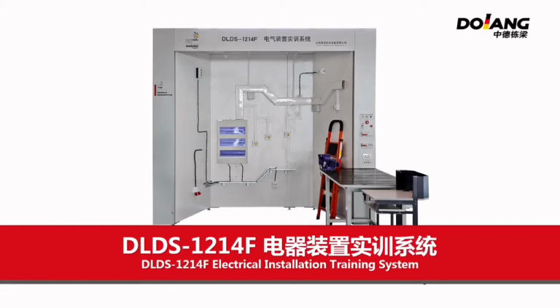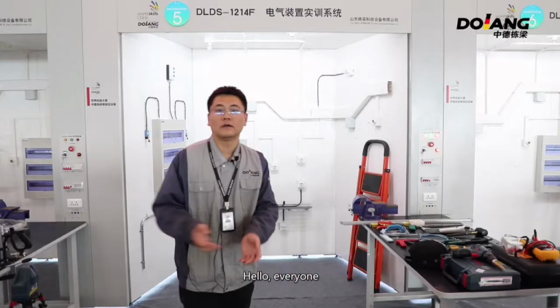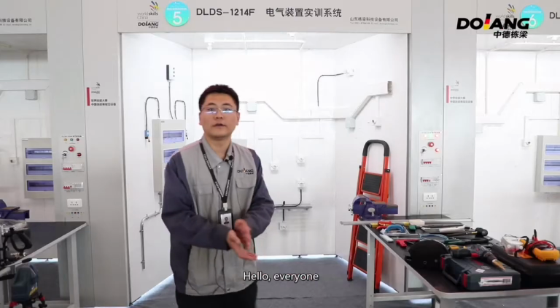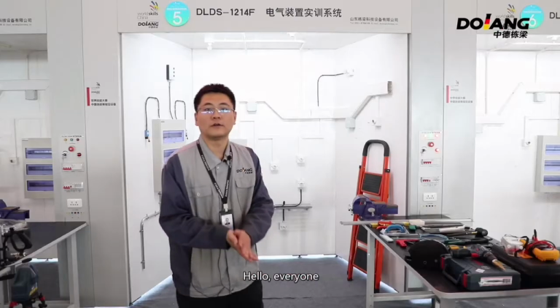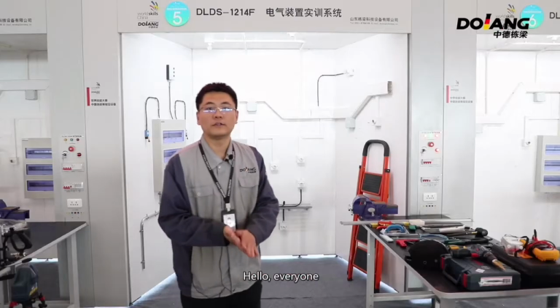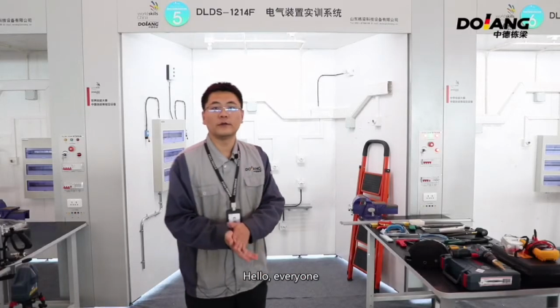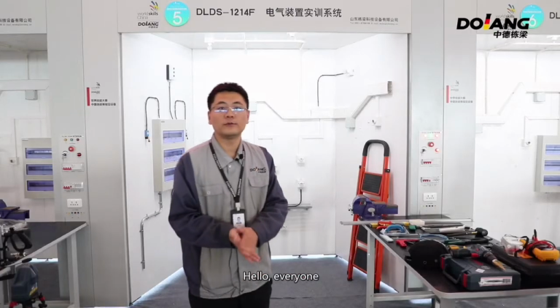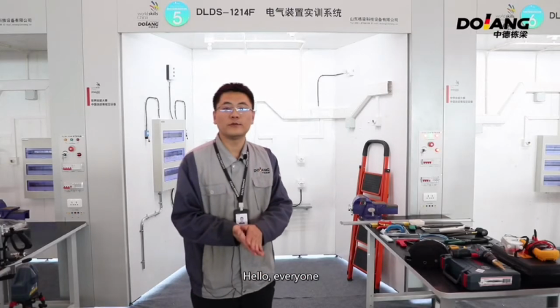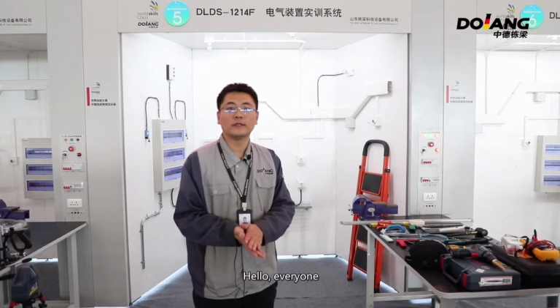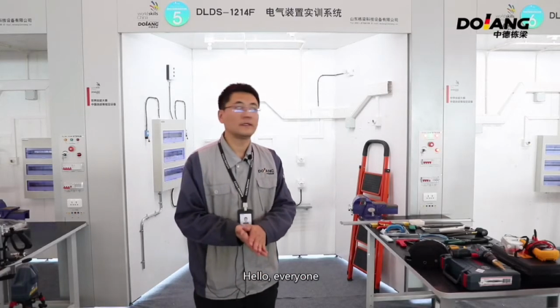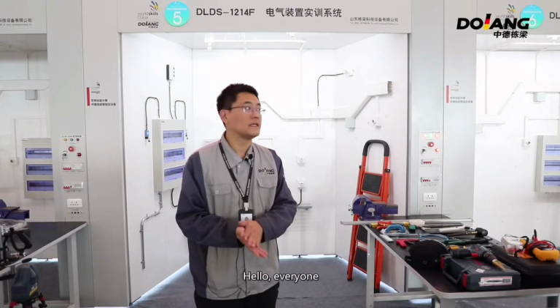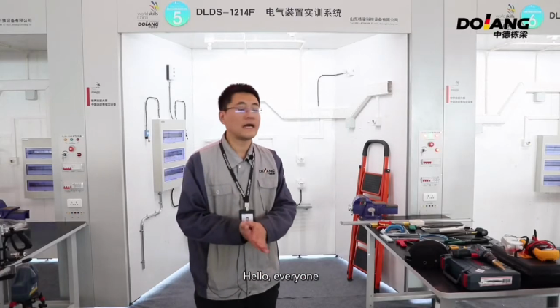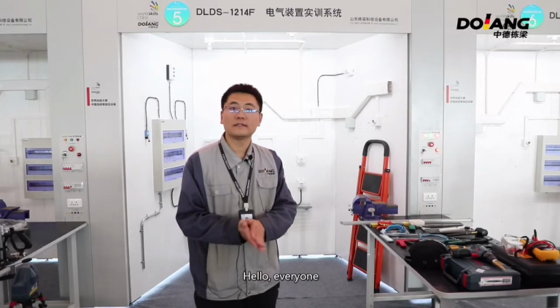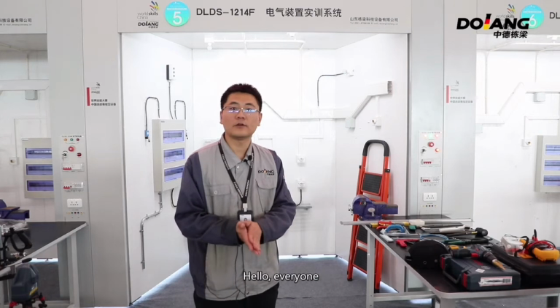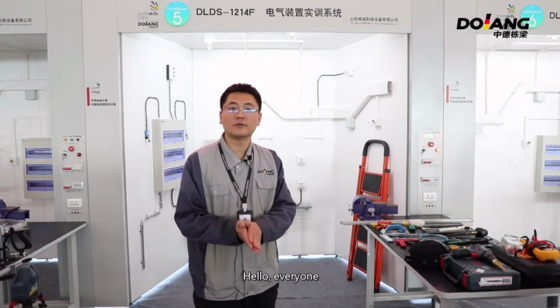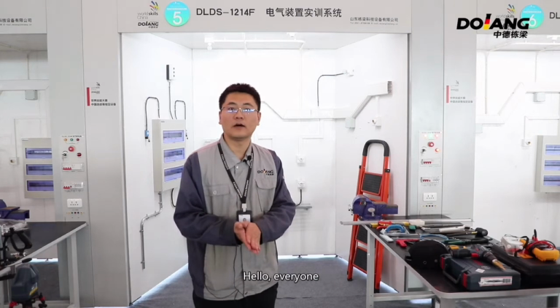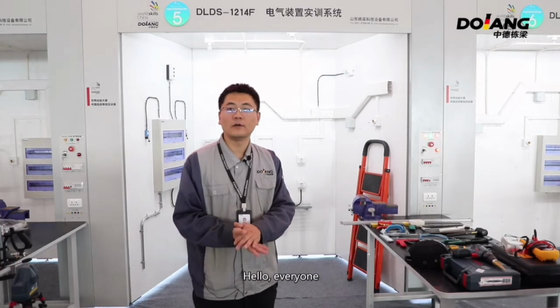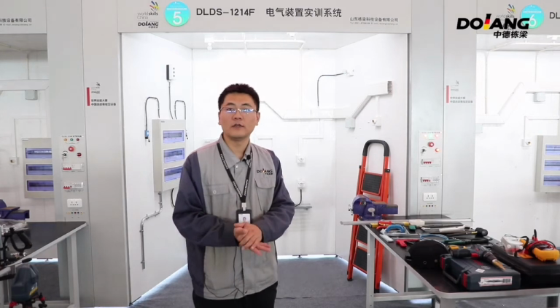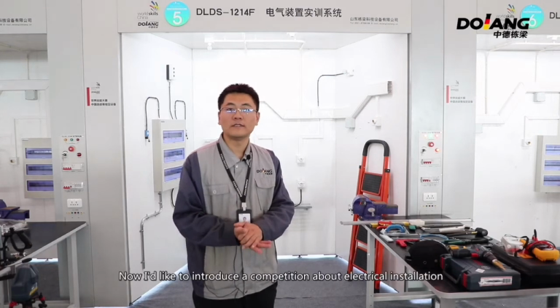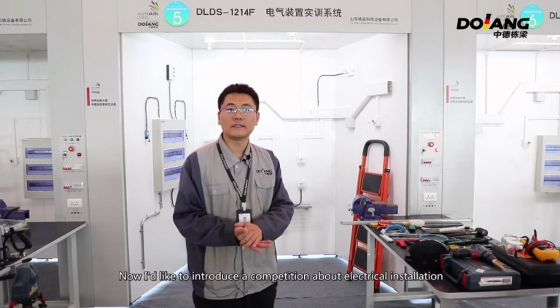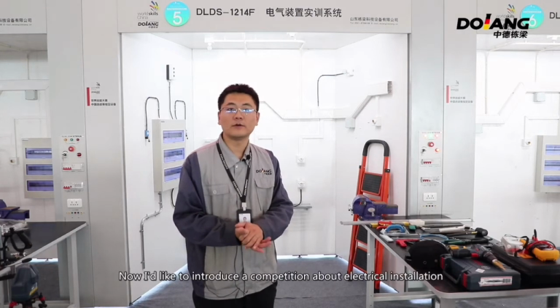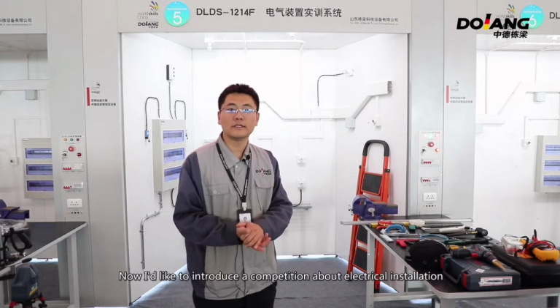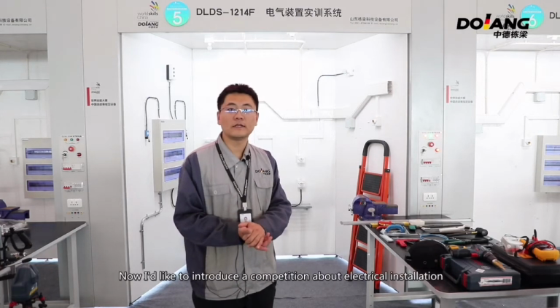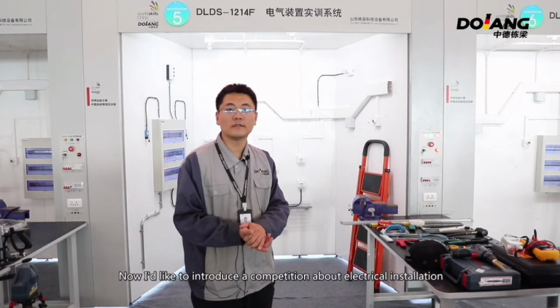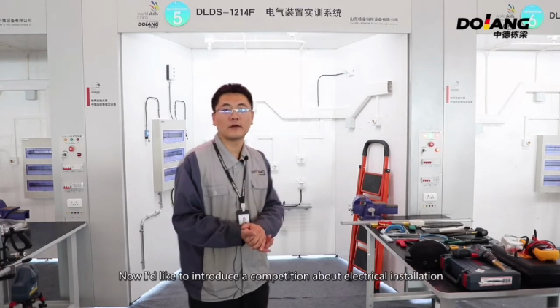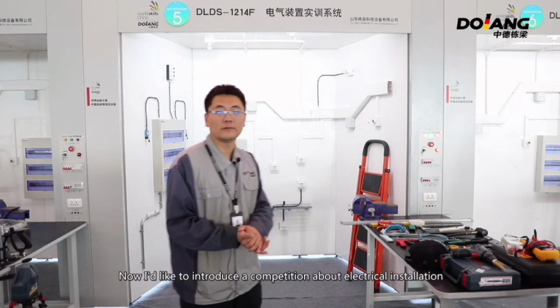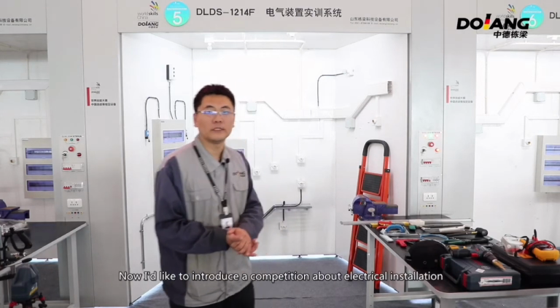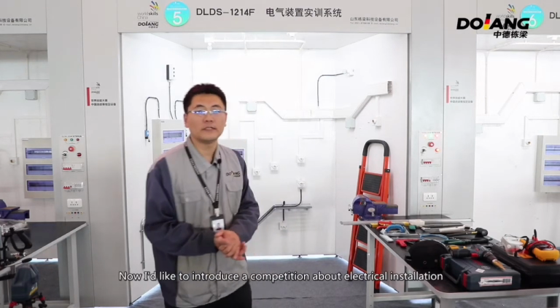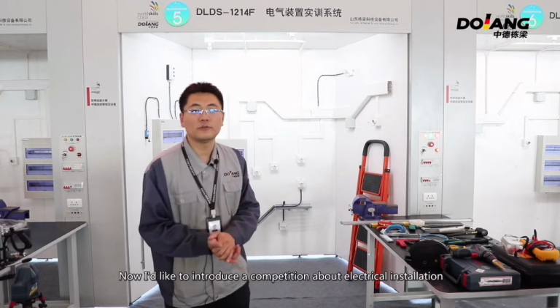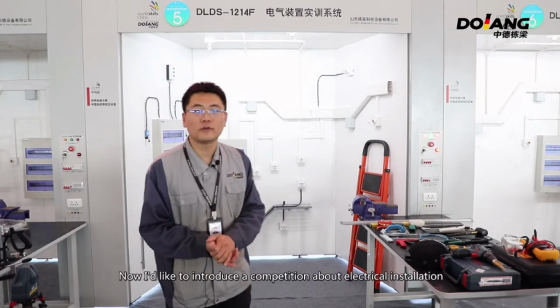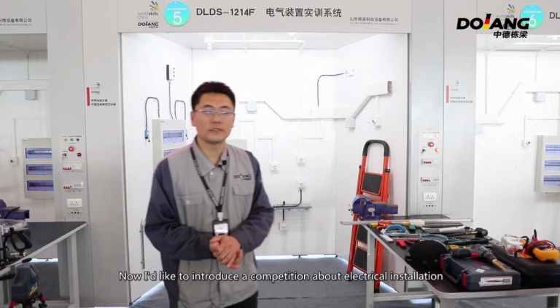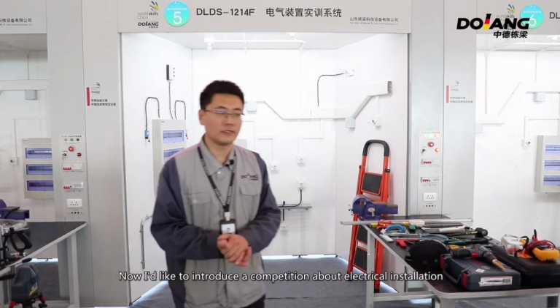Hello everyone. Now I'd like to introduce a conversation about electrical installation.